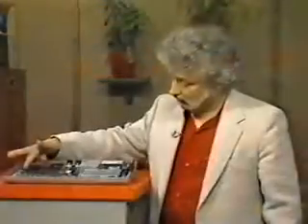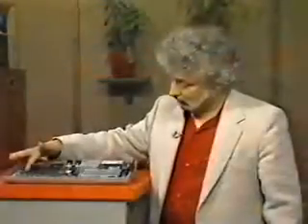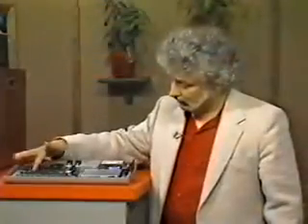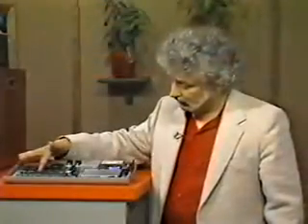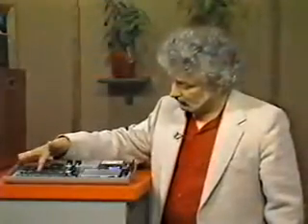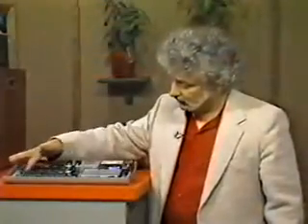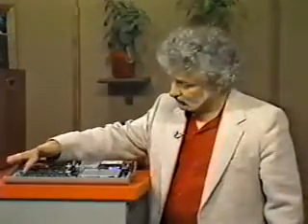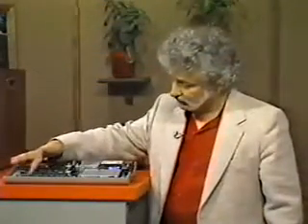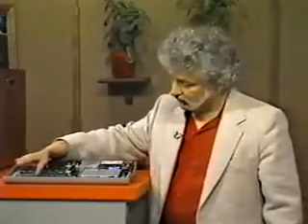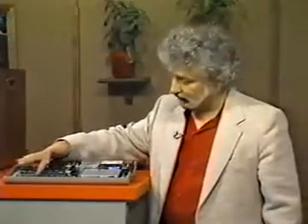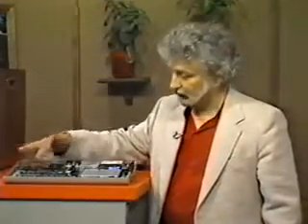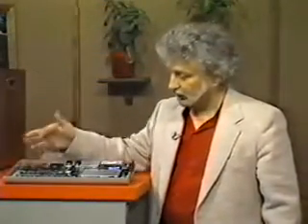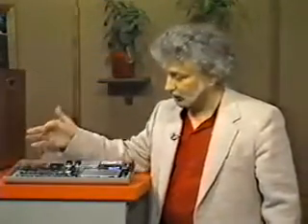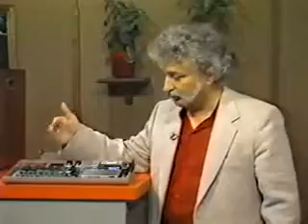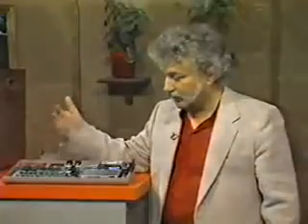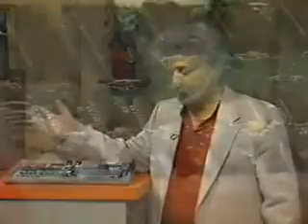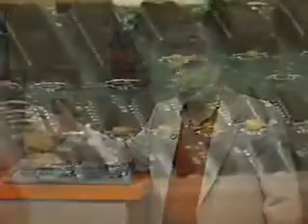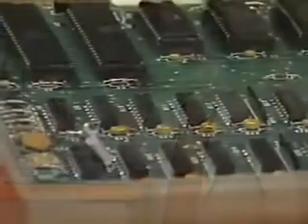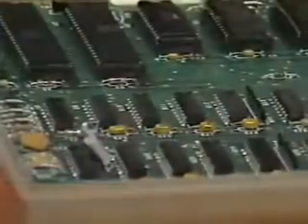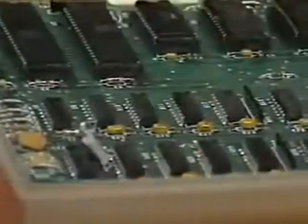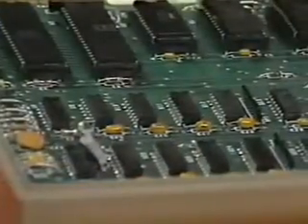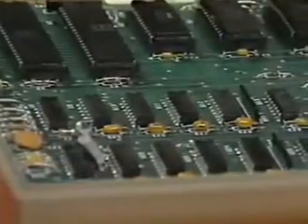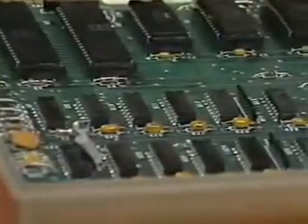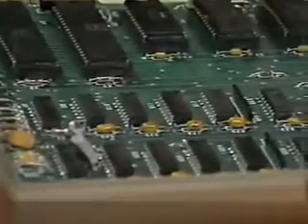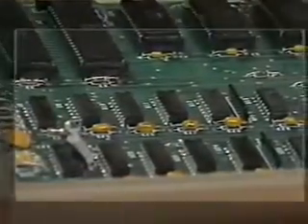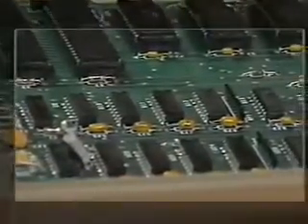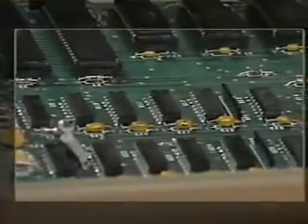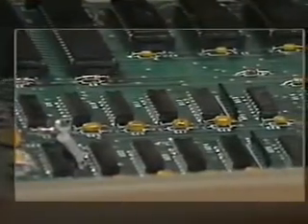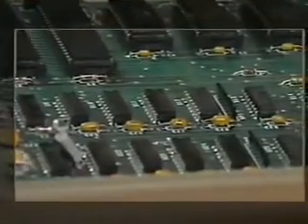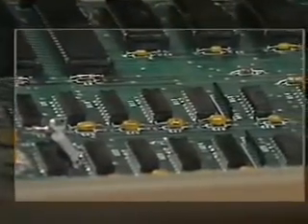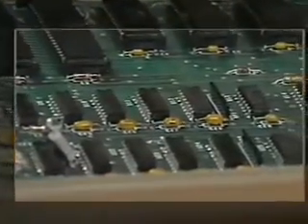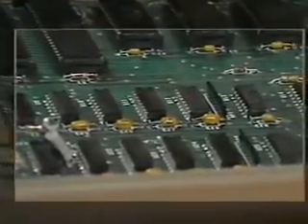Along the bottom here, these little chips are your memory. Remember, we have 64K of RAM in a Commodore 64.